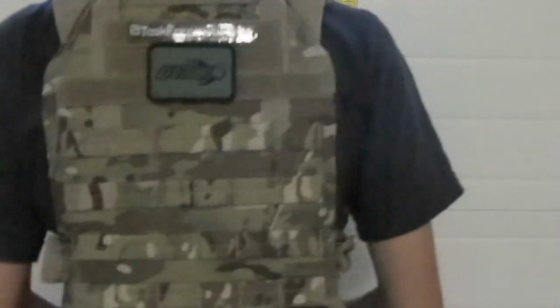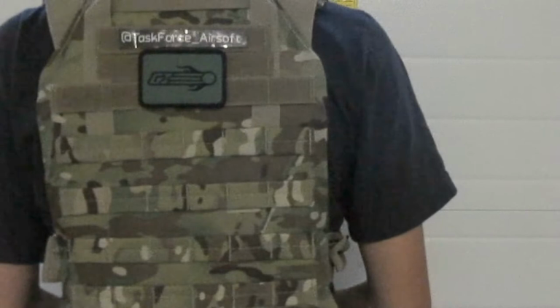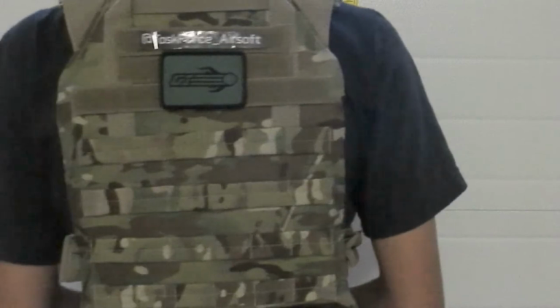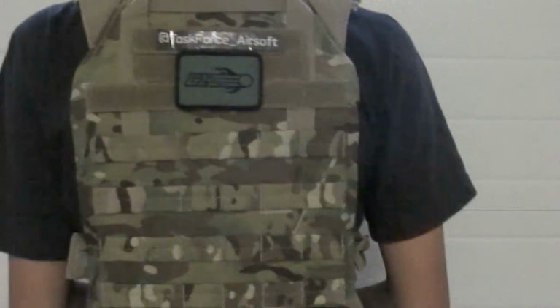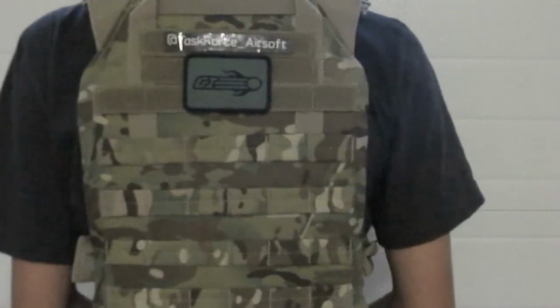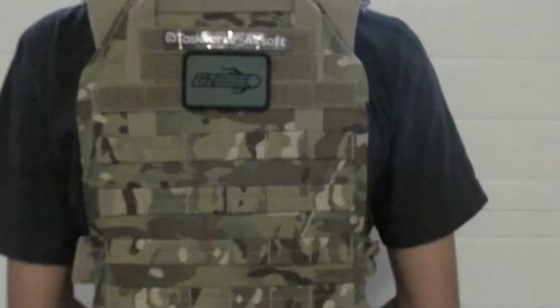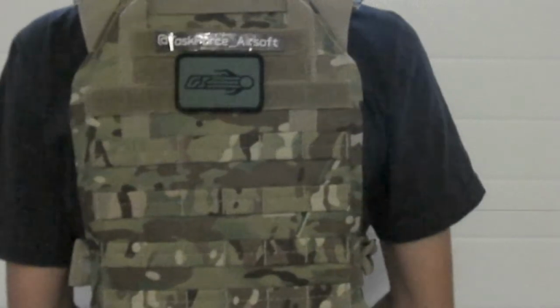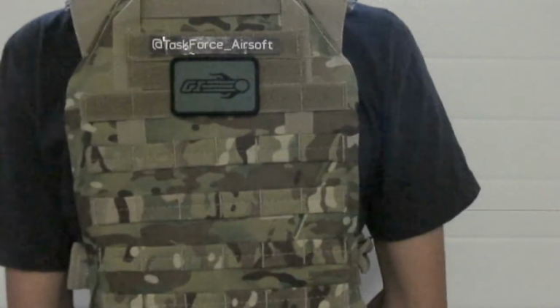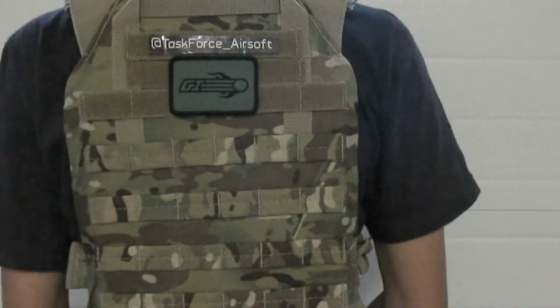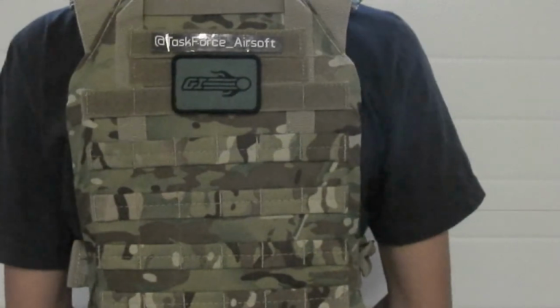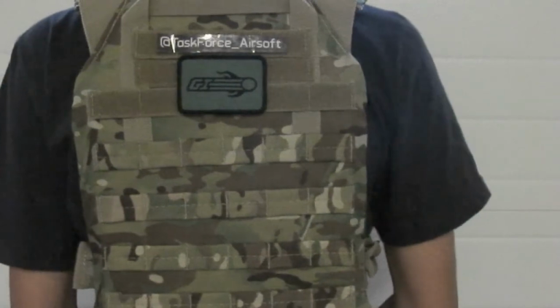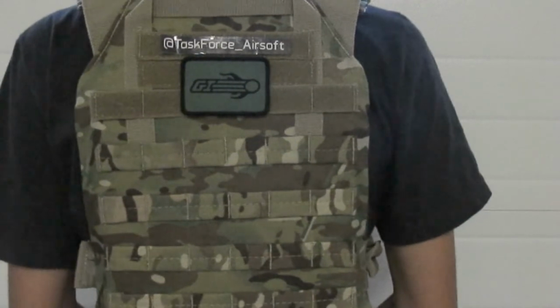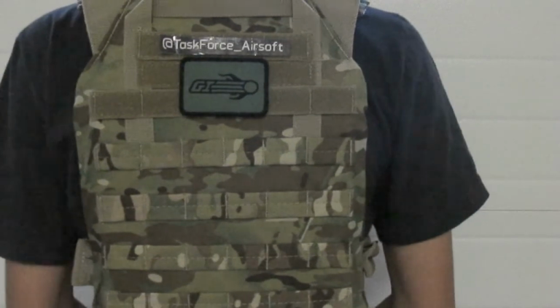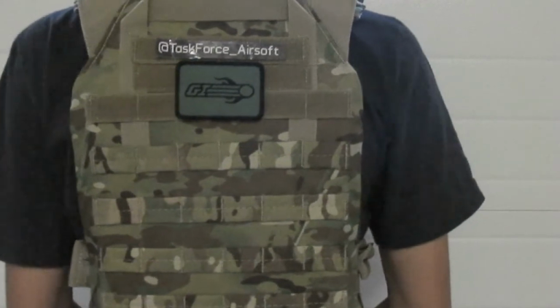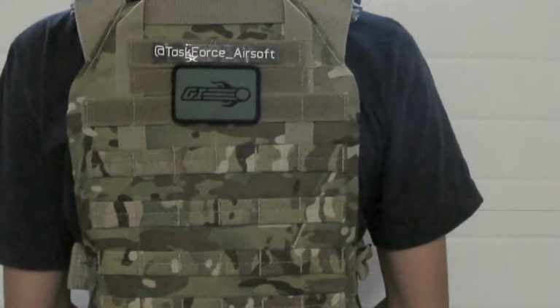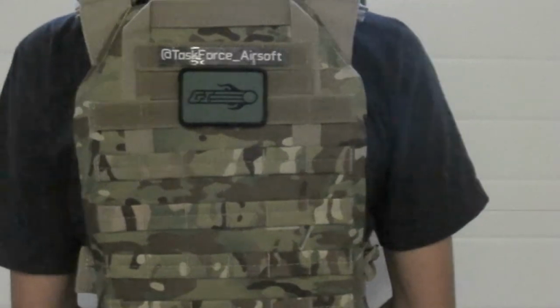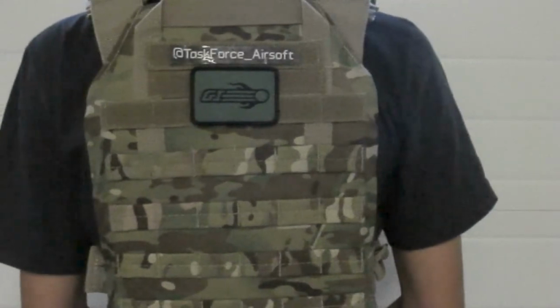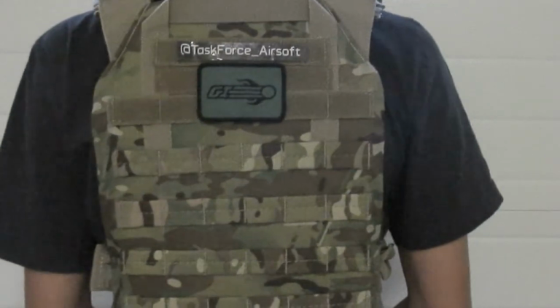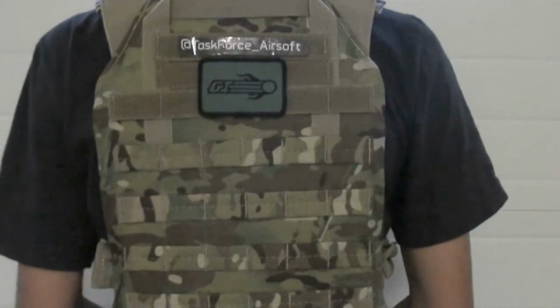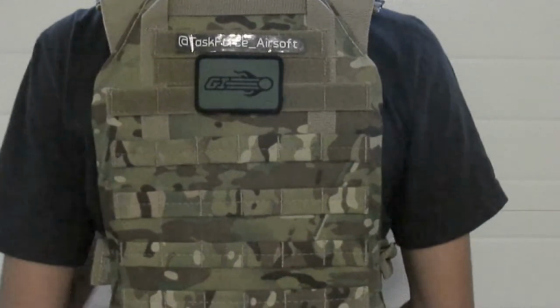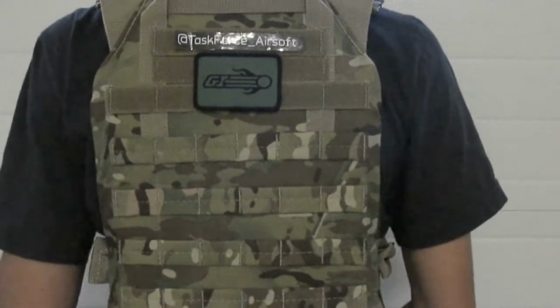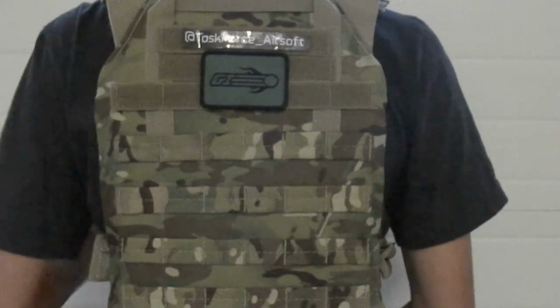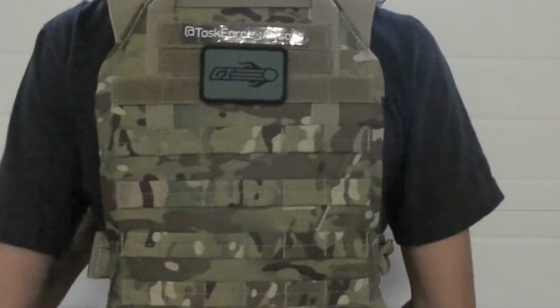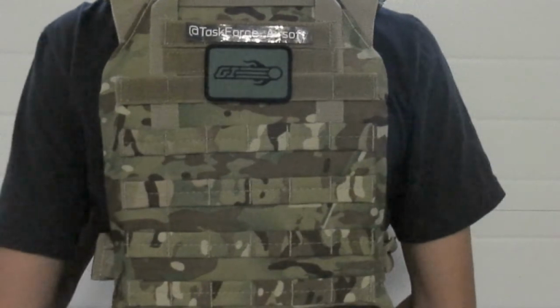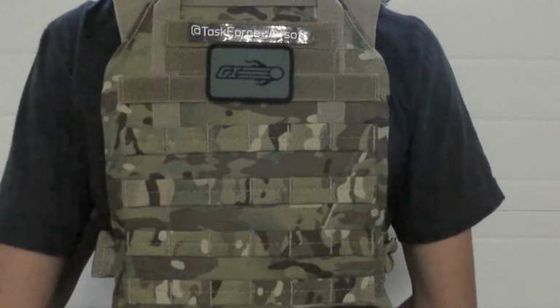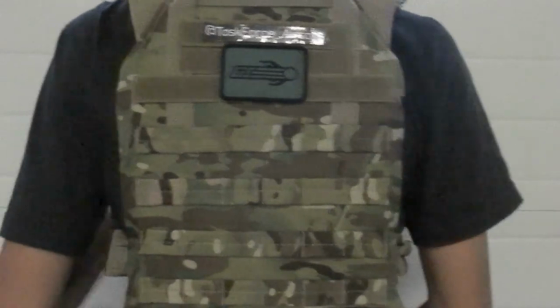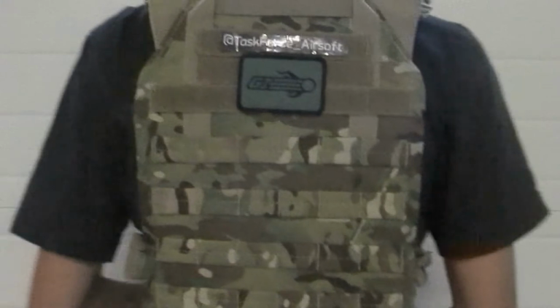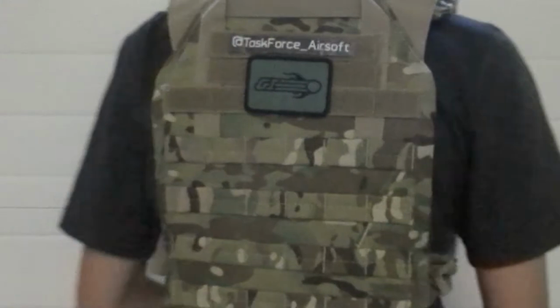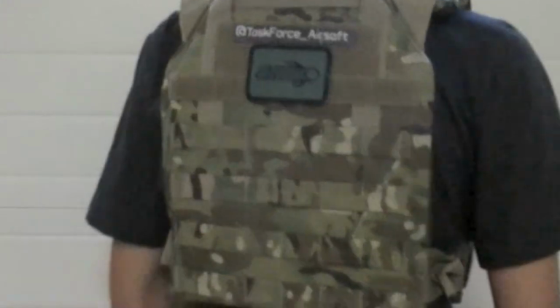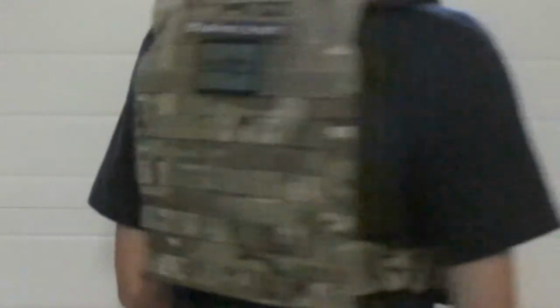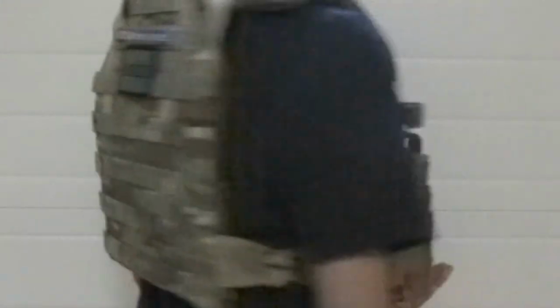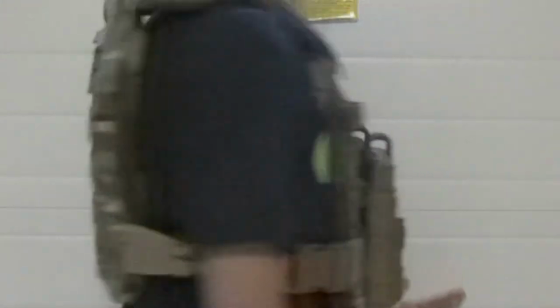If you choose to get a cummerbund that'll work out better for you. On the back it has pretty much the exact same thing as the front — it has velcro and also MOLLE, which takes the front of the hydration carrier.